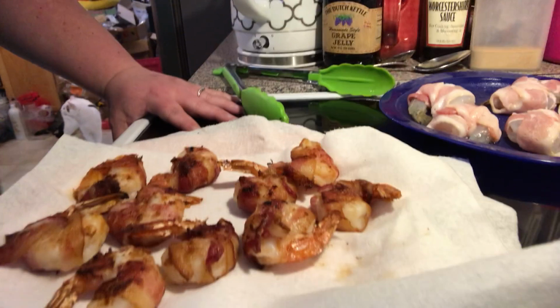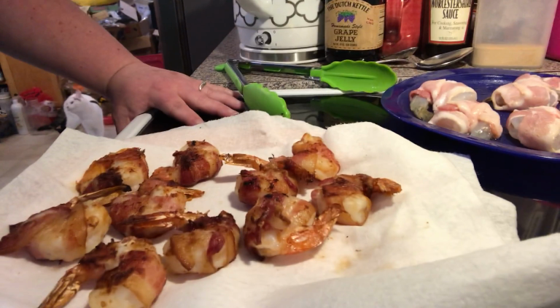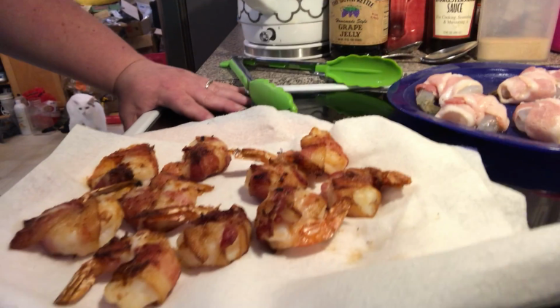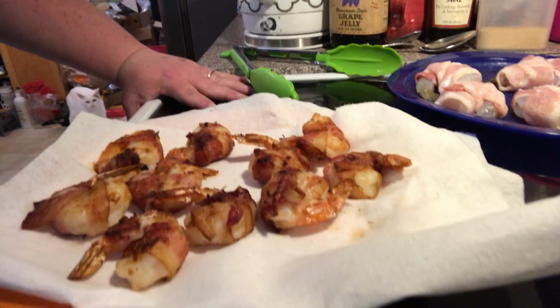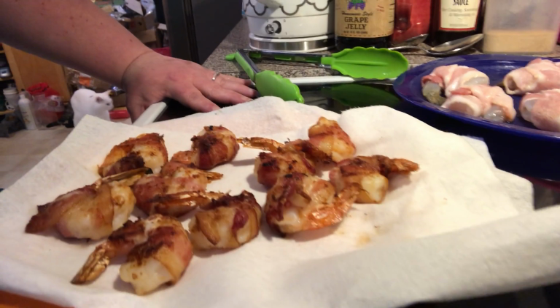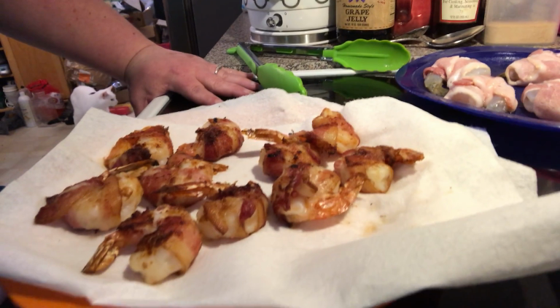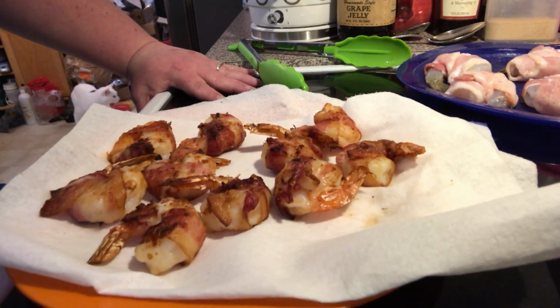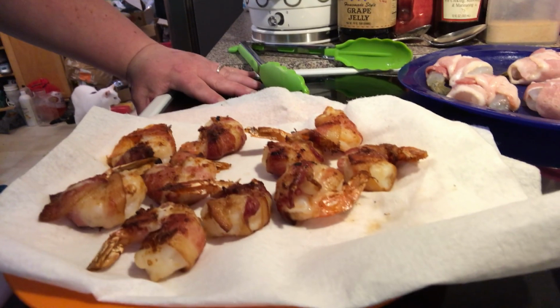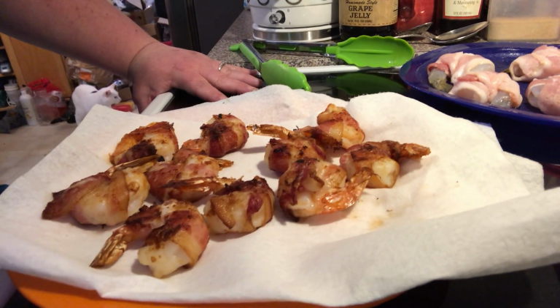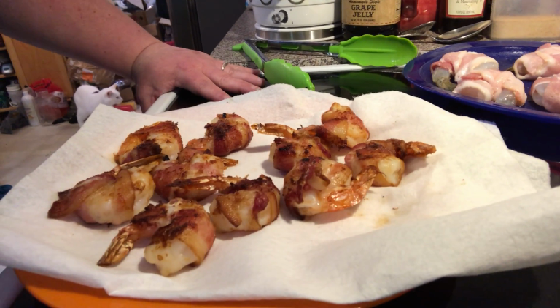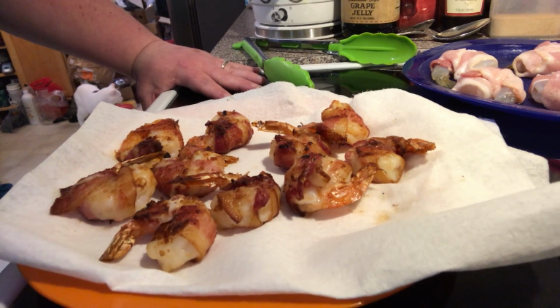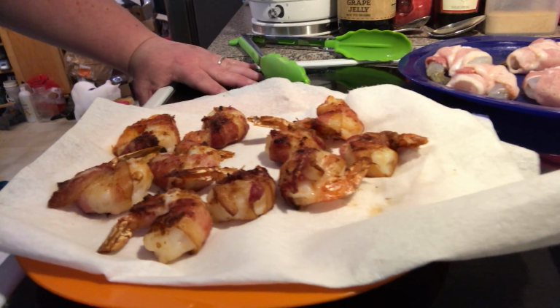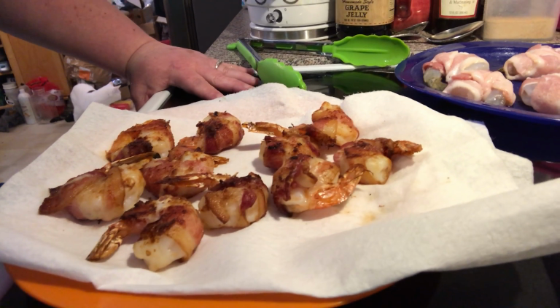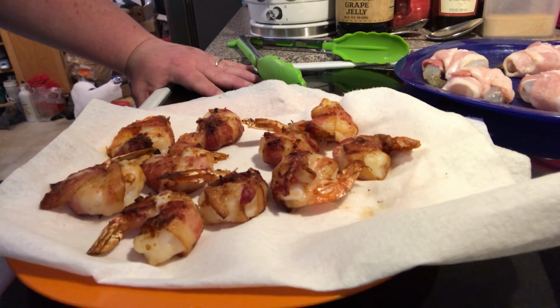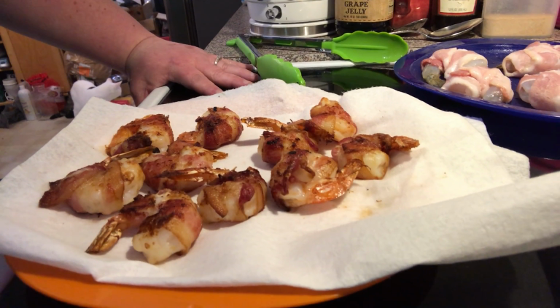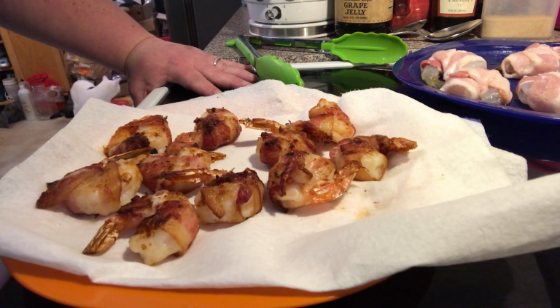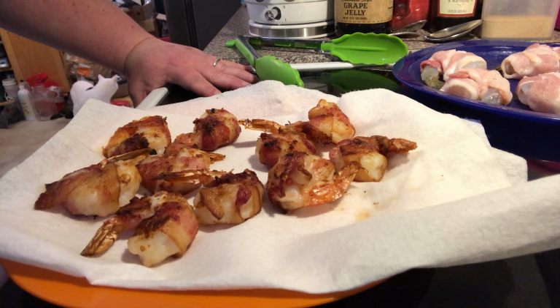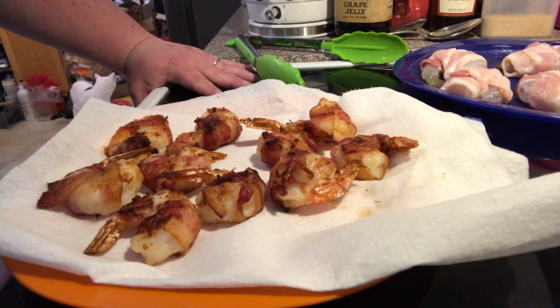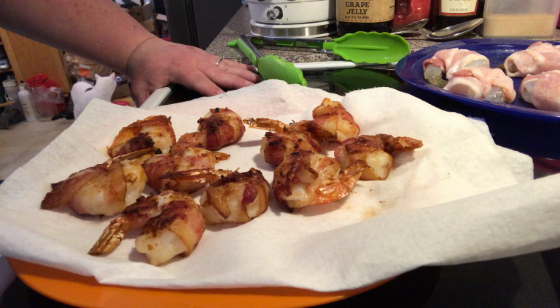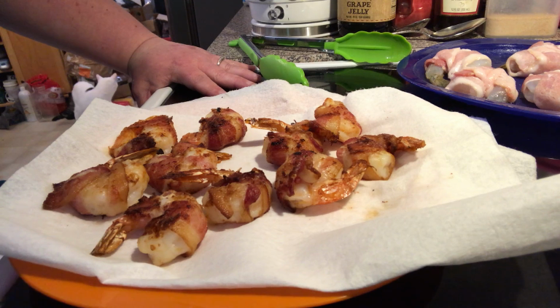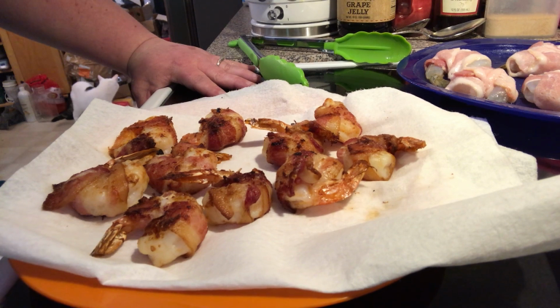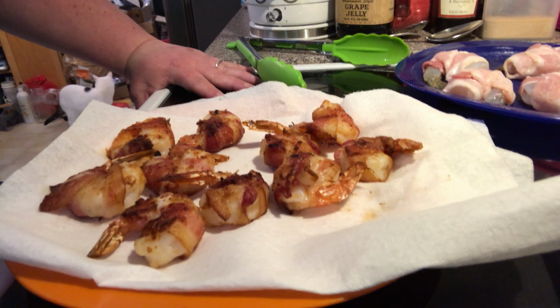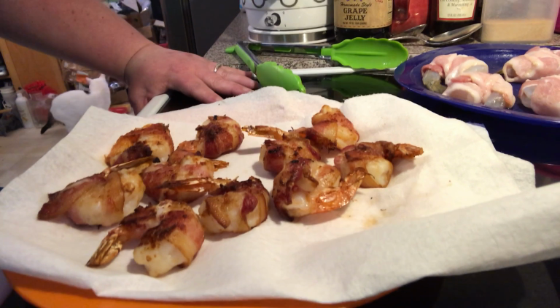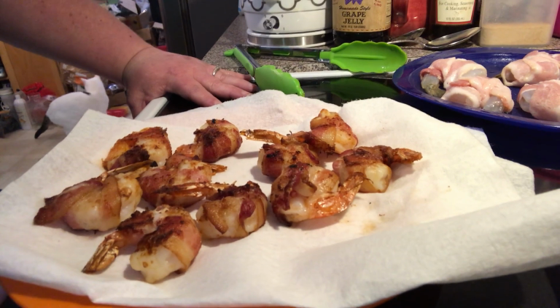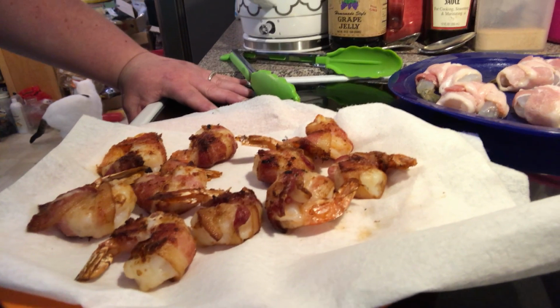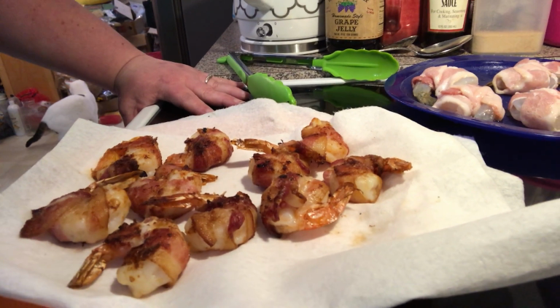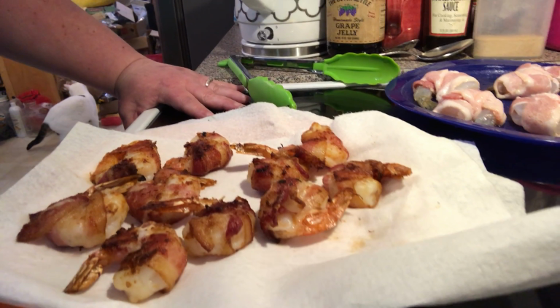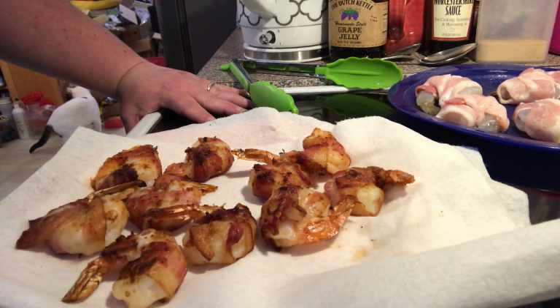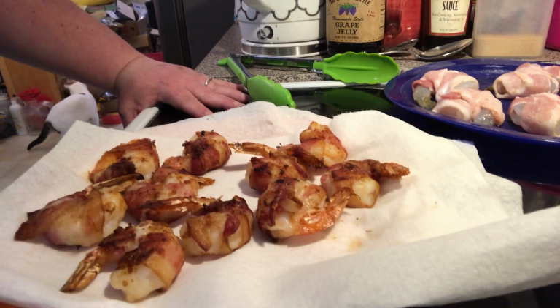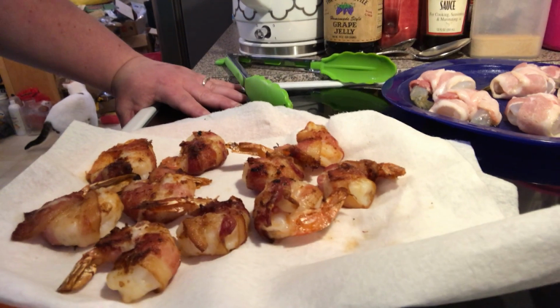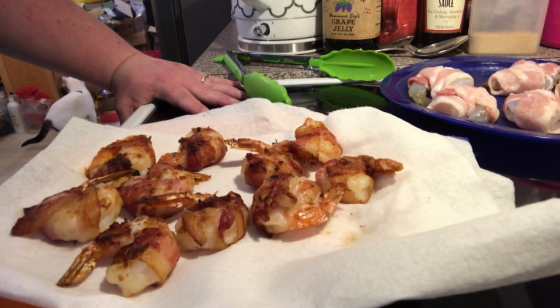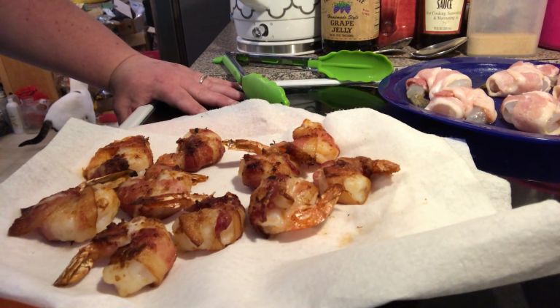That's what we're having tonight with a big salad. See you in the next episode of Simply Sarah — bye everybody!